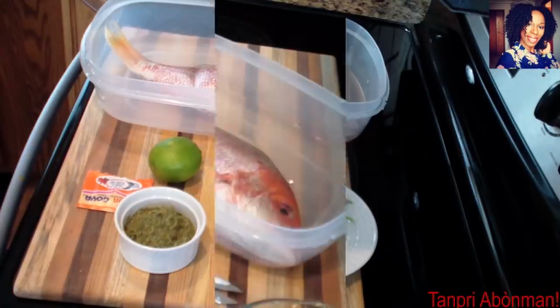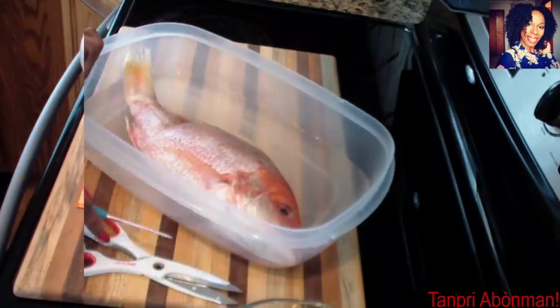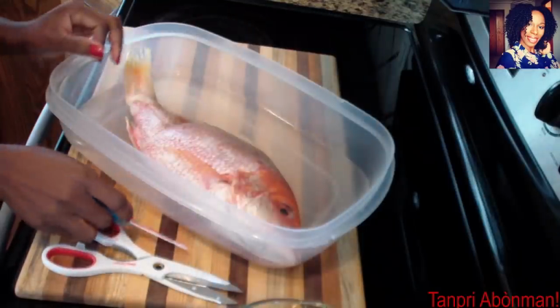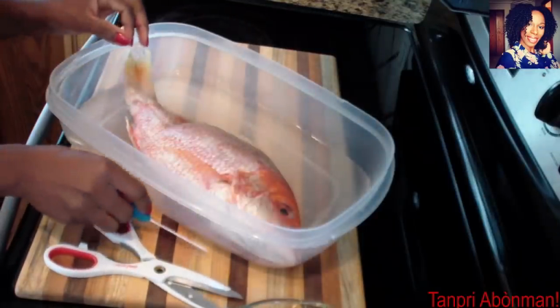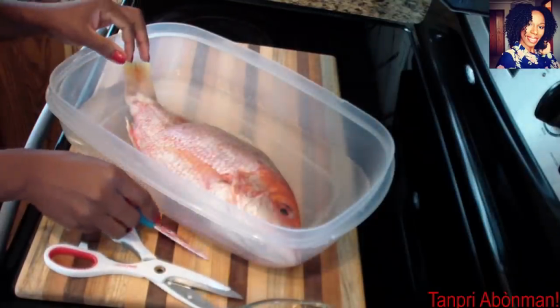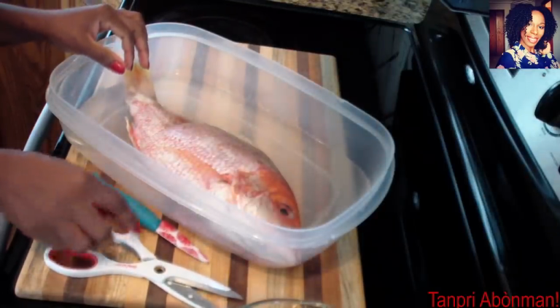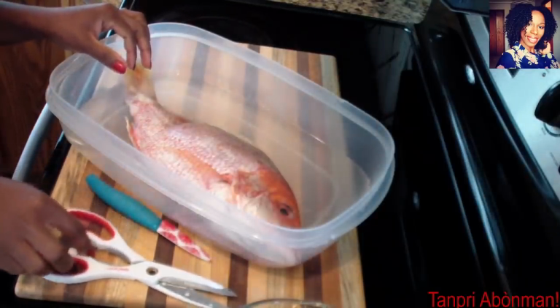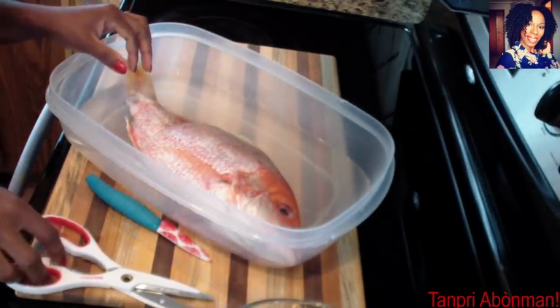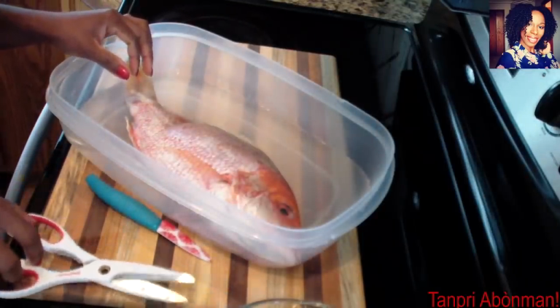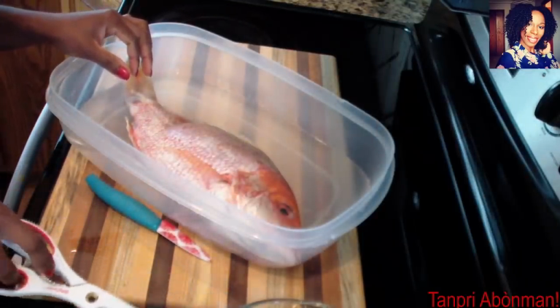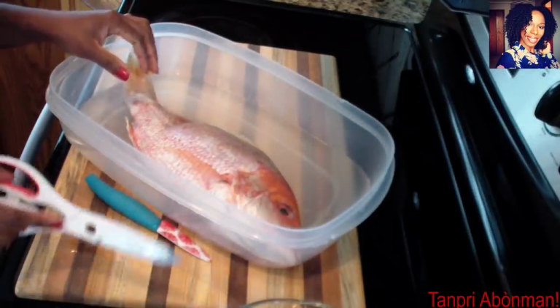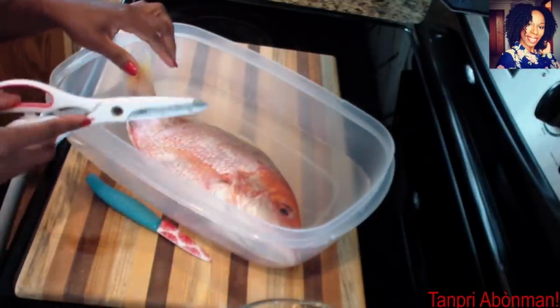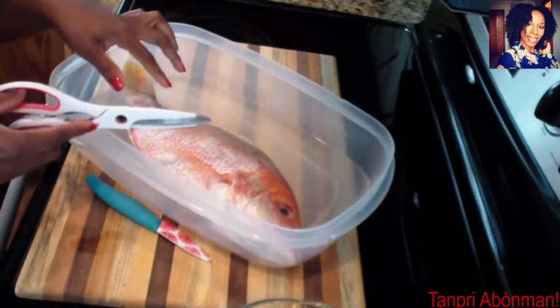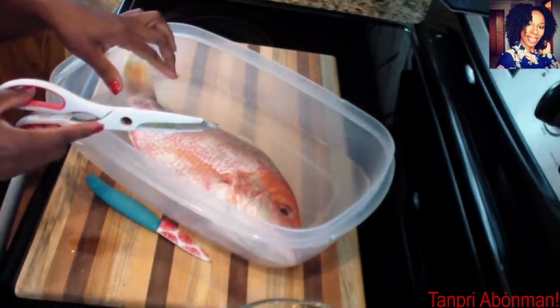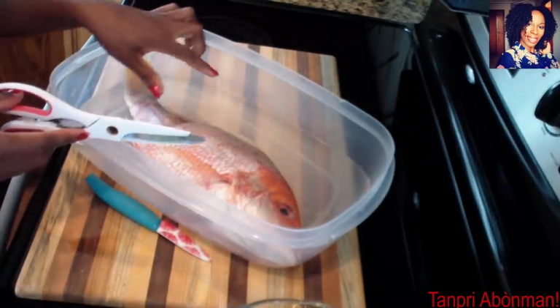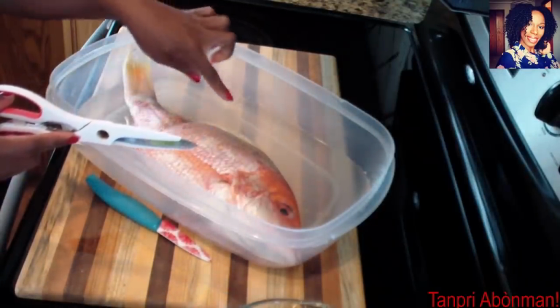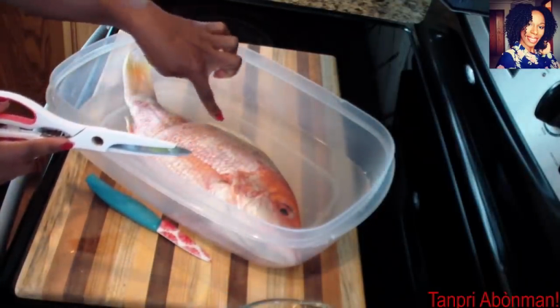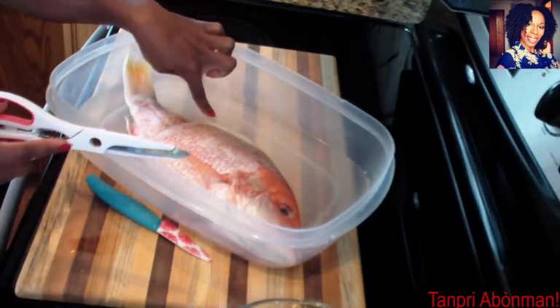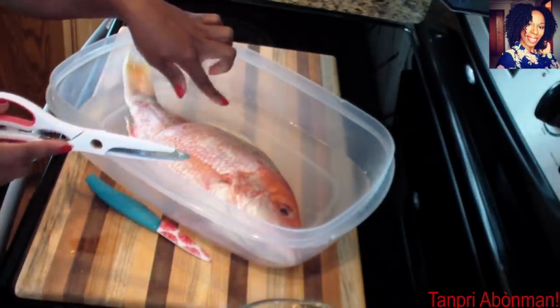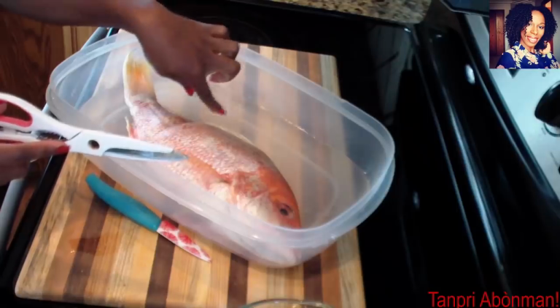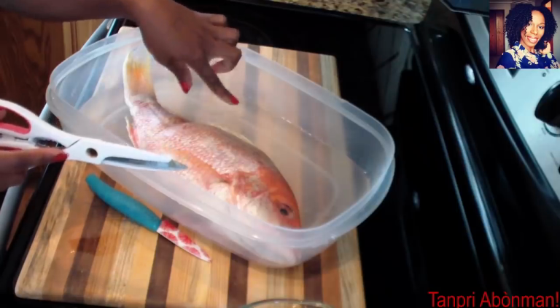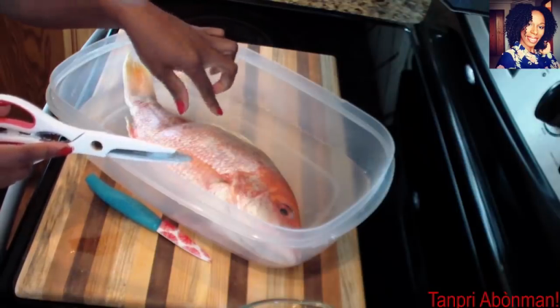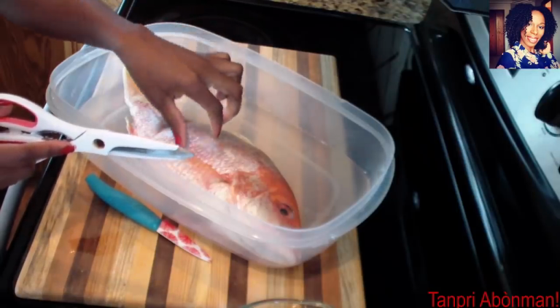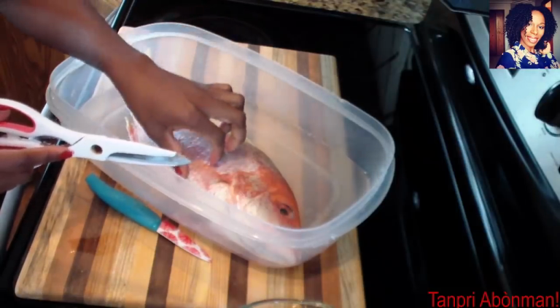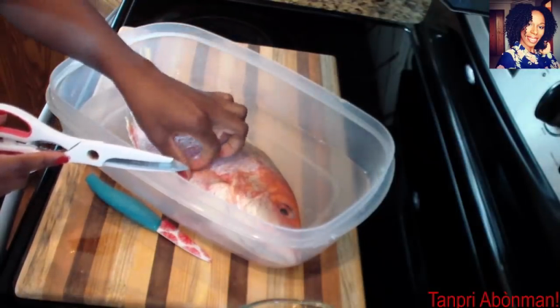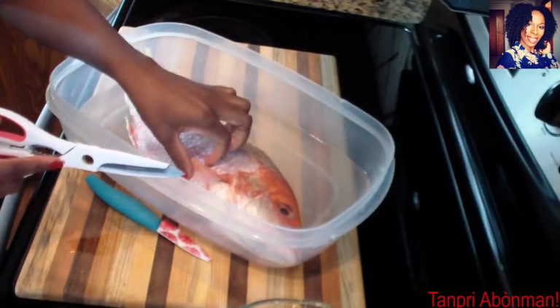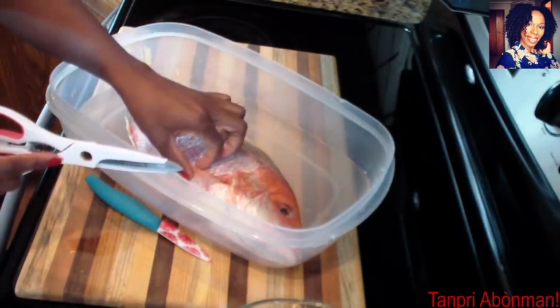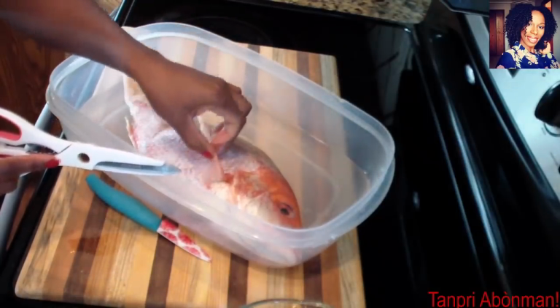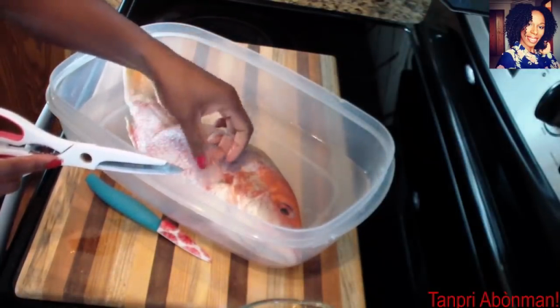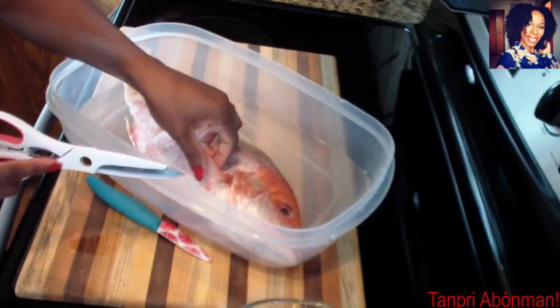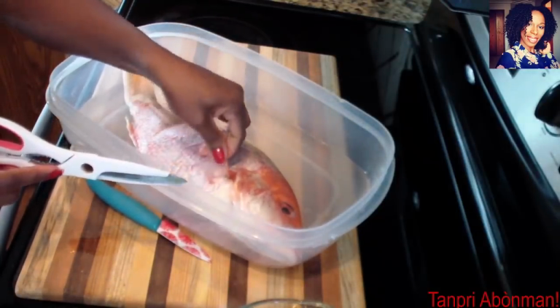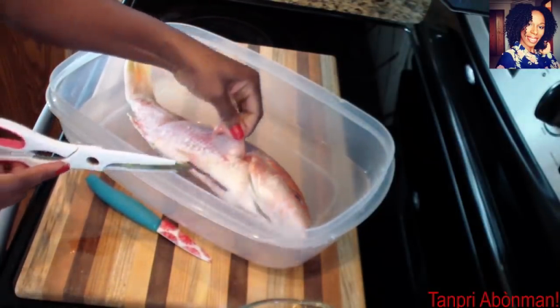First, we need some salt. We already put the fish in a little salt with some vinegar in it.